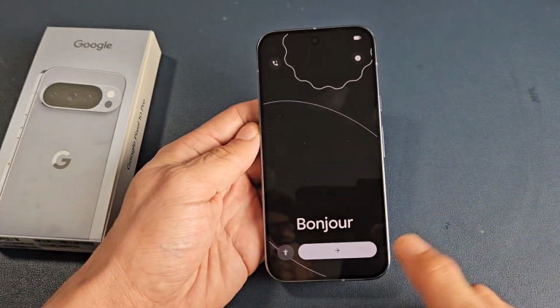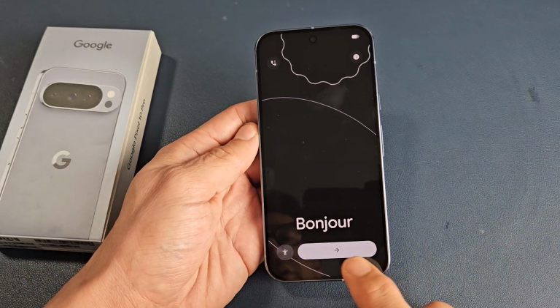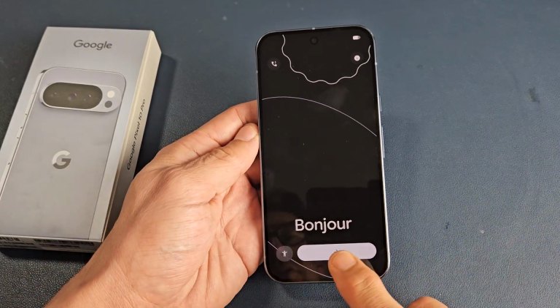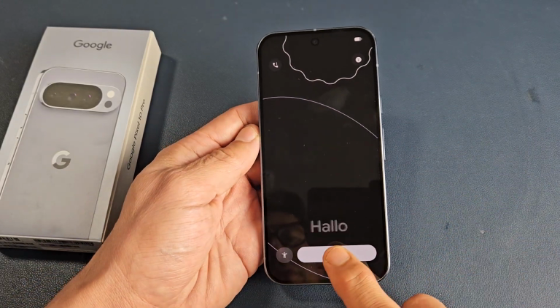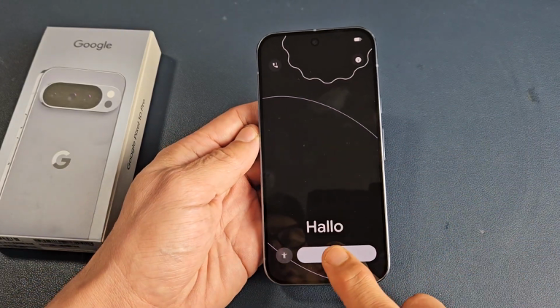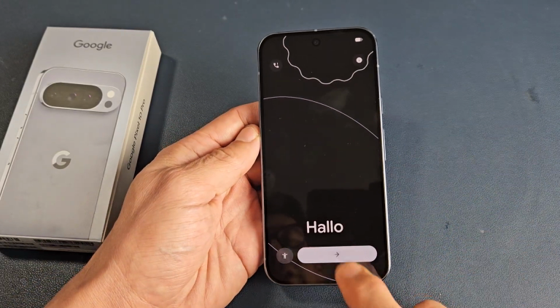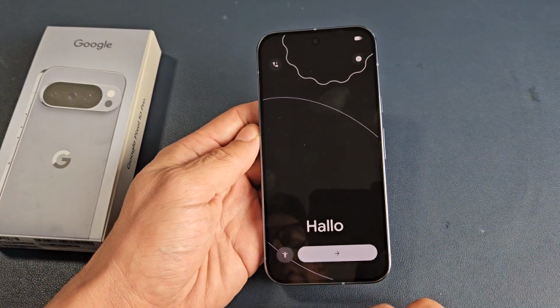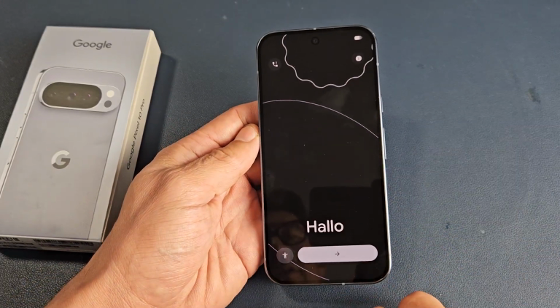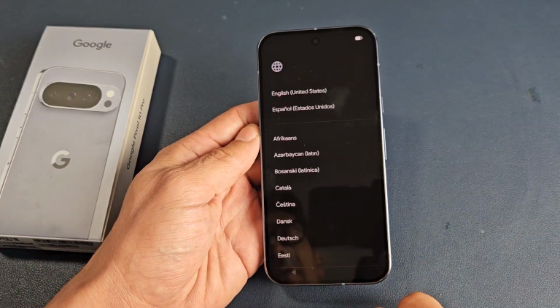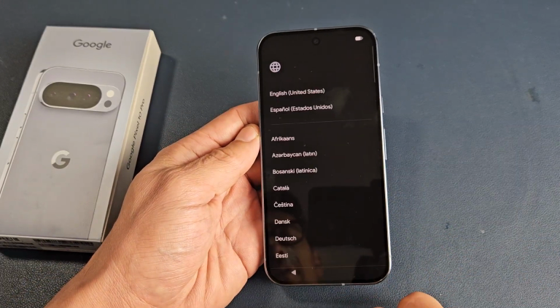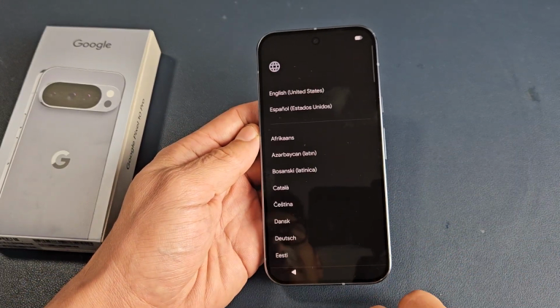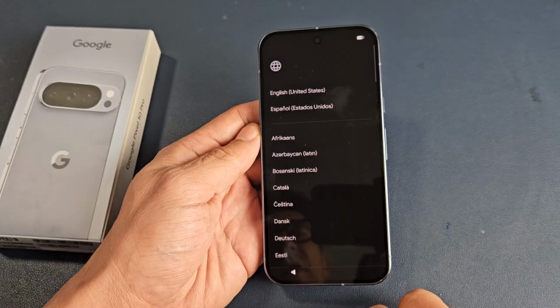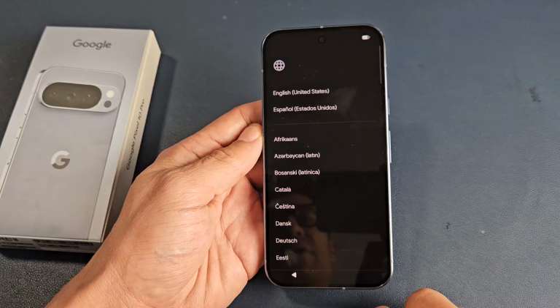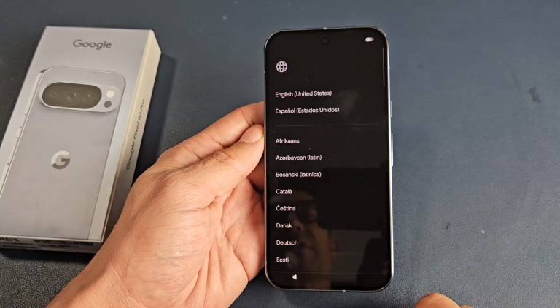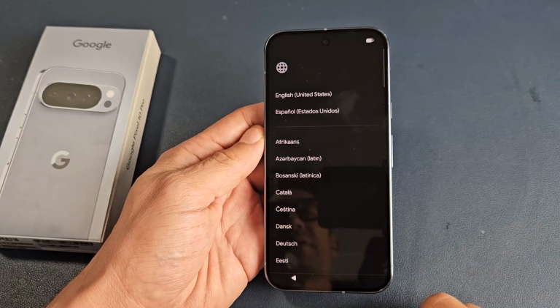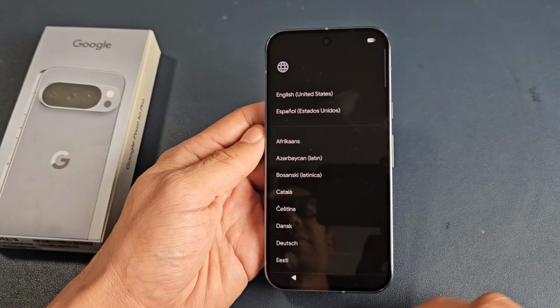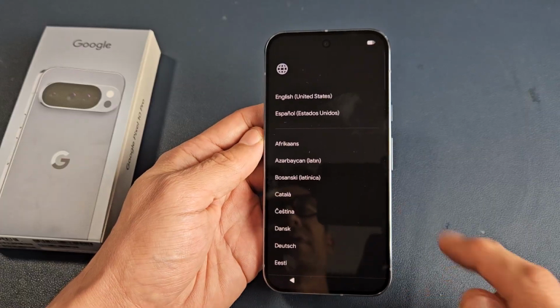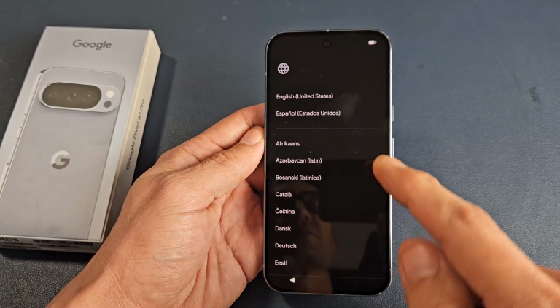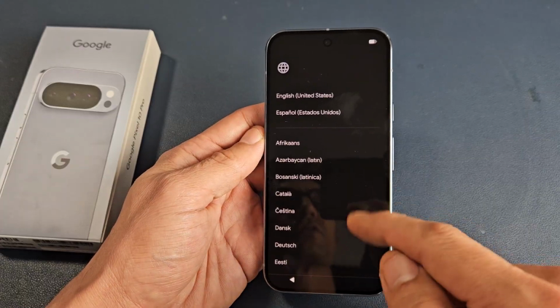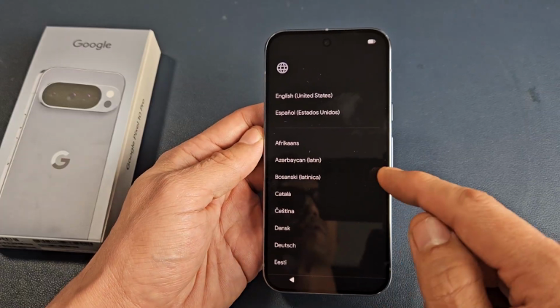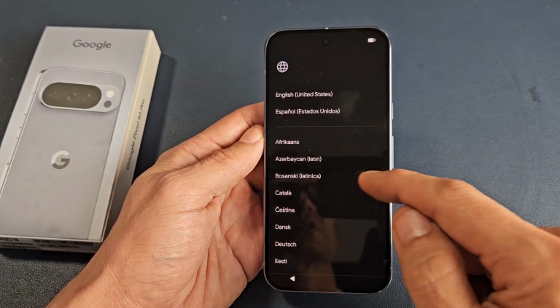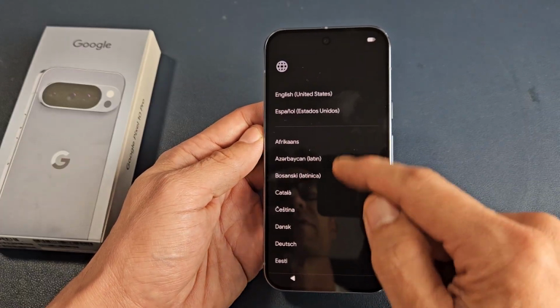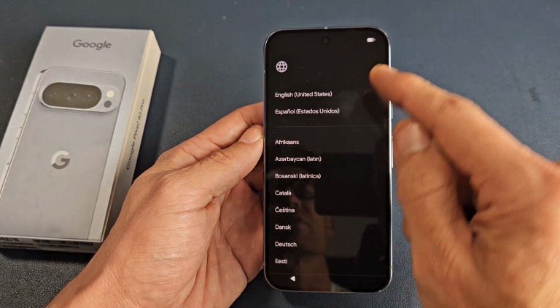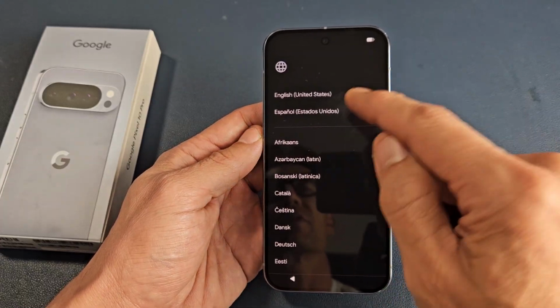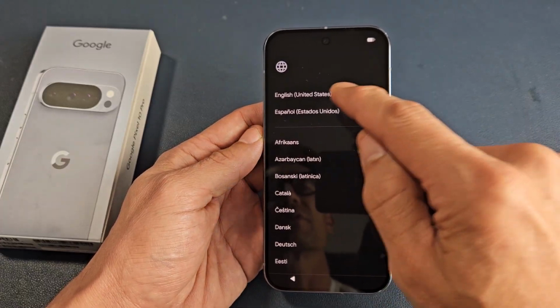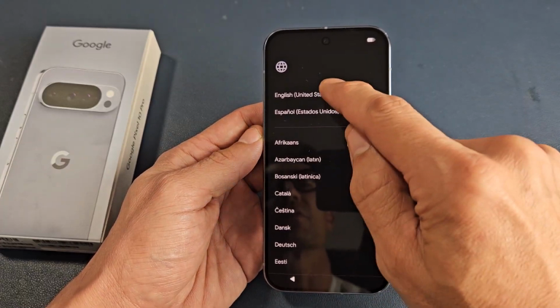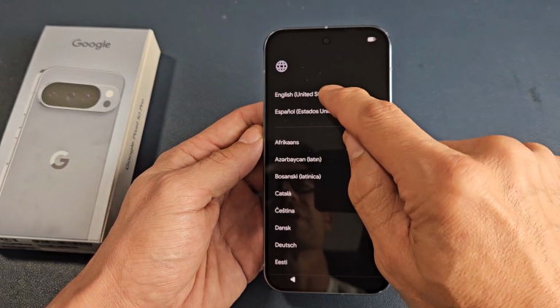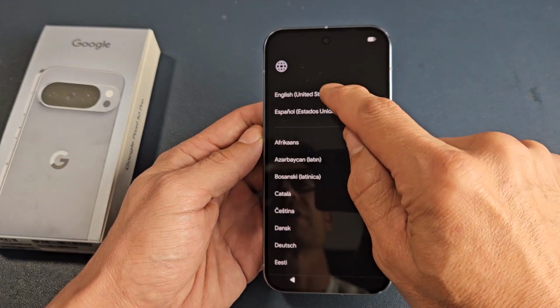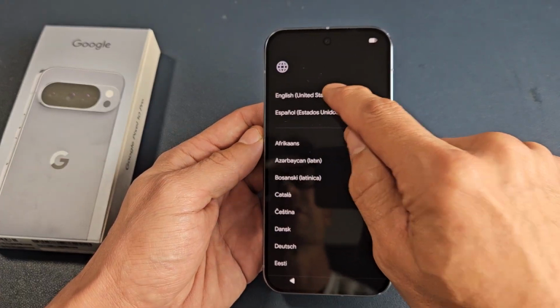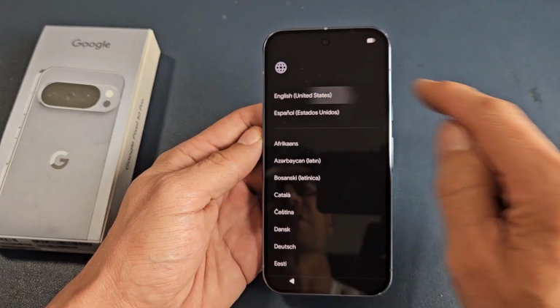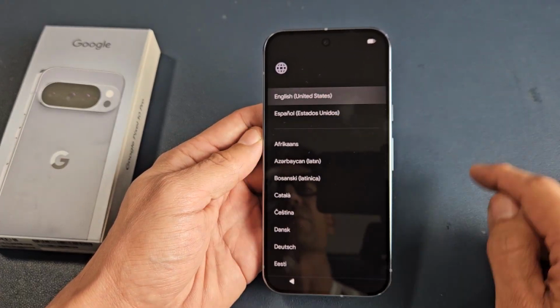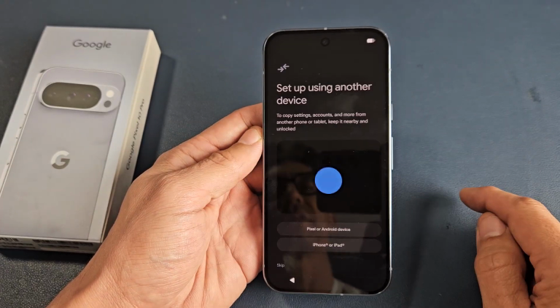From here, you just want to go ahead and tap right there. Then you want to choose your language. I'm going to go with English in the US.